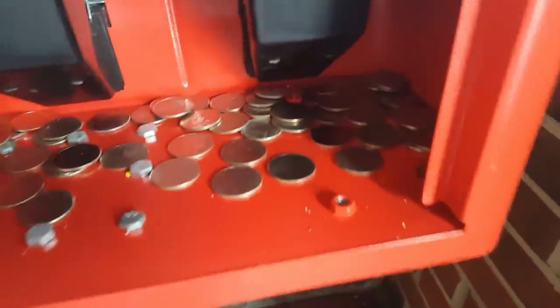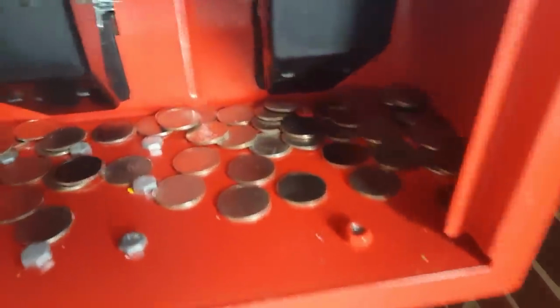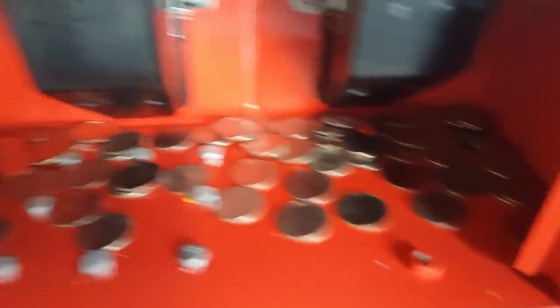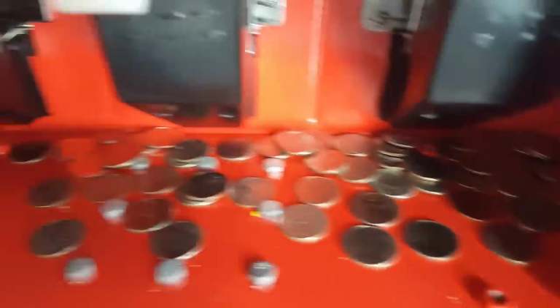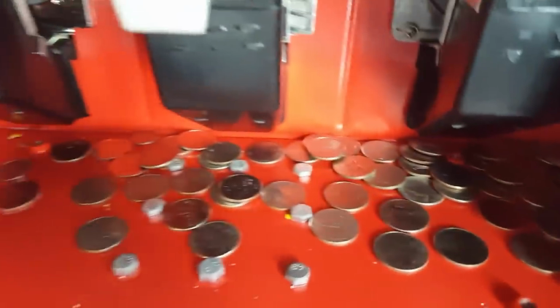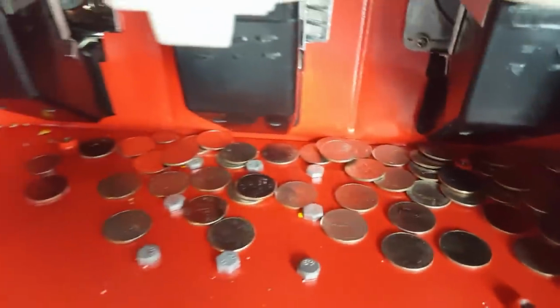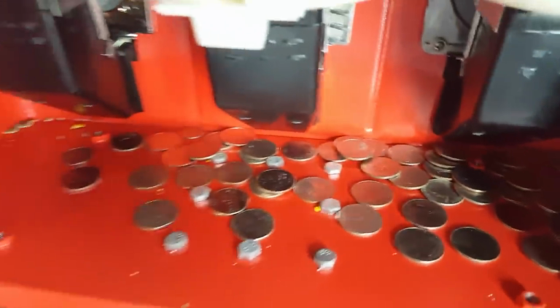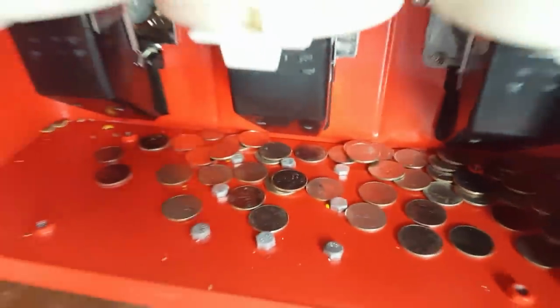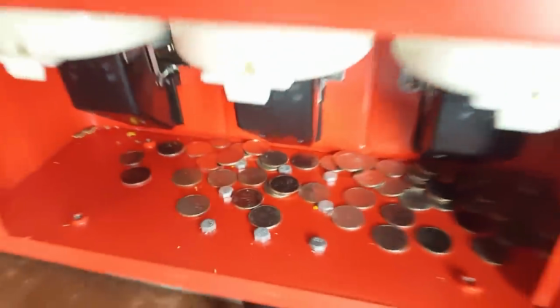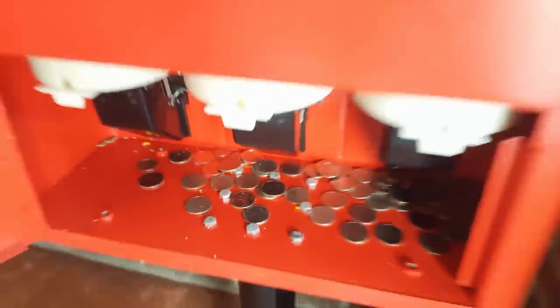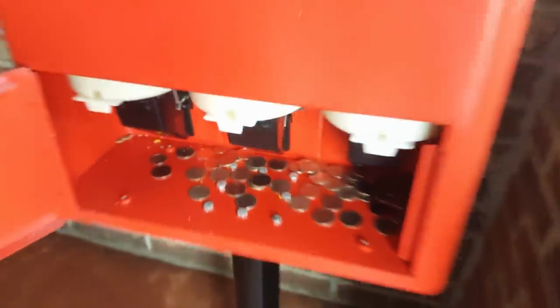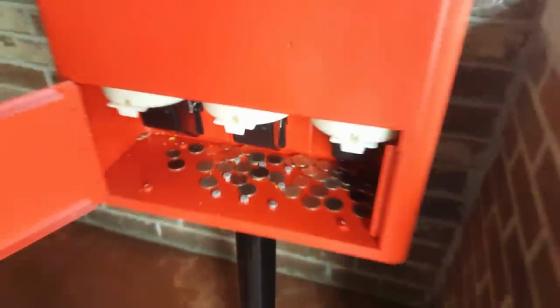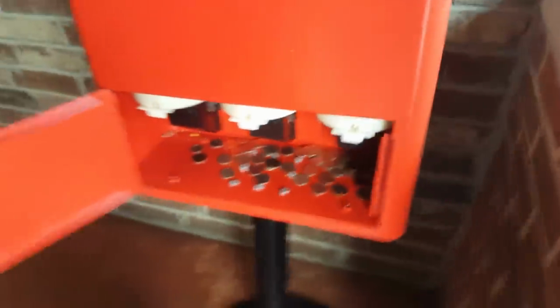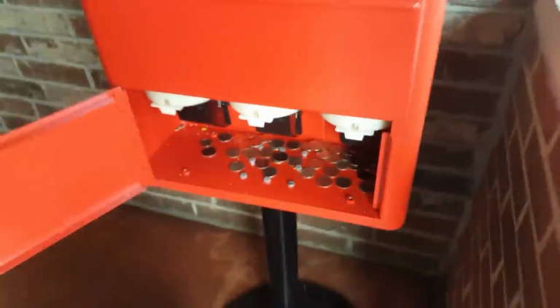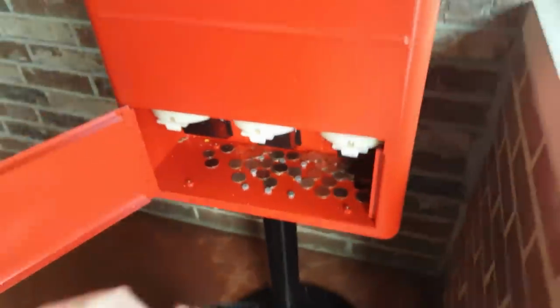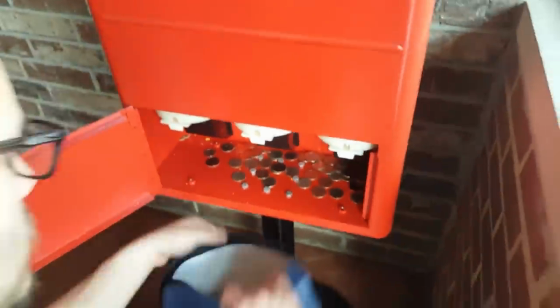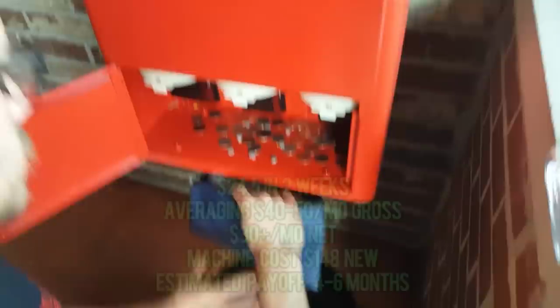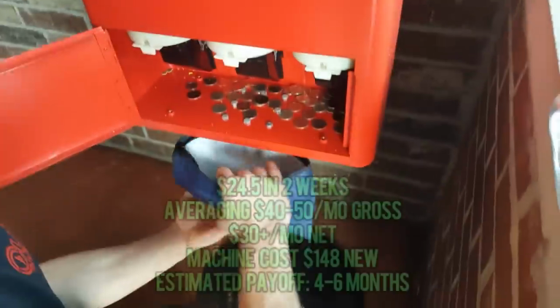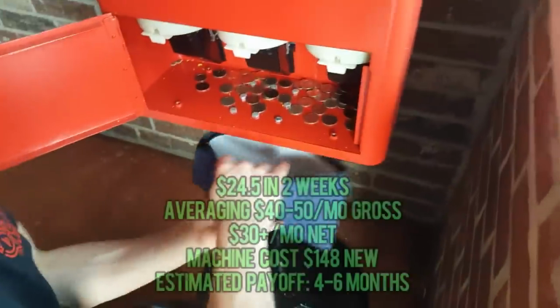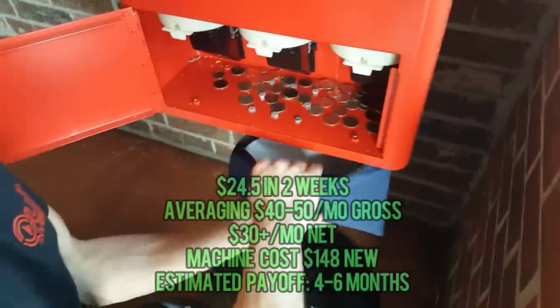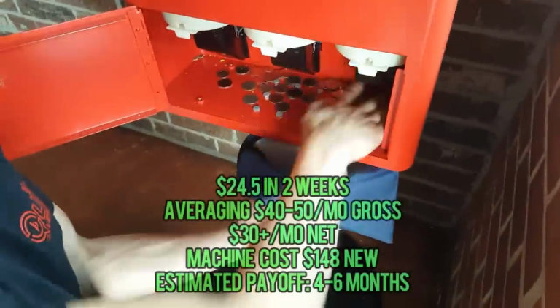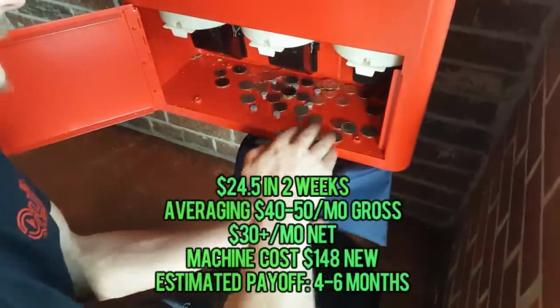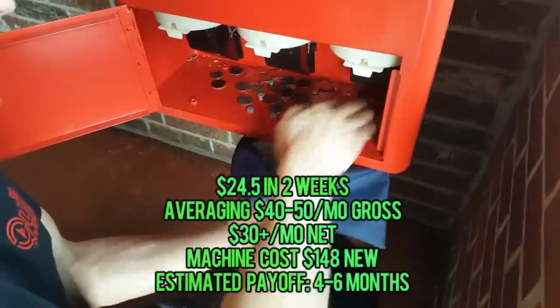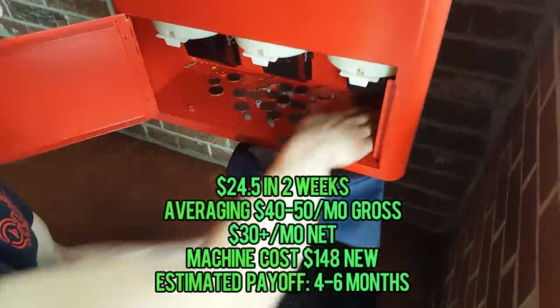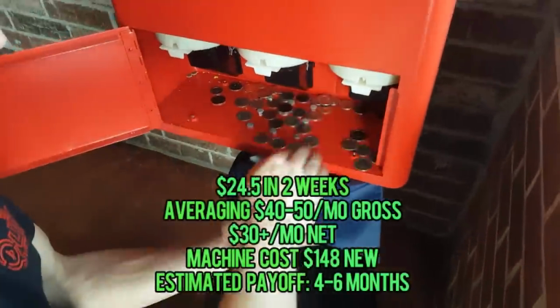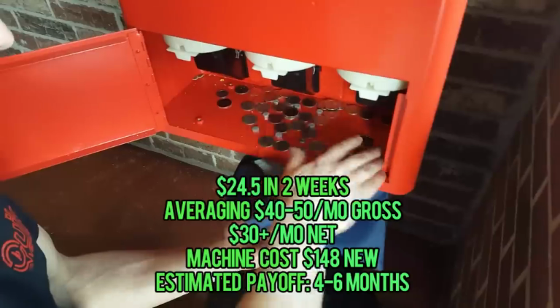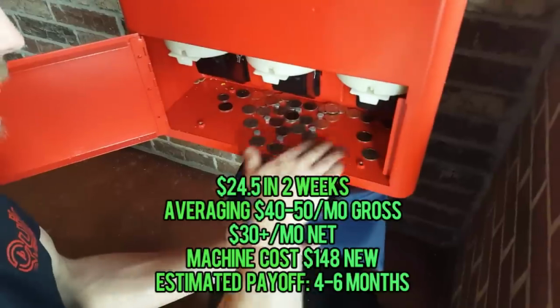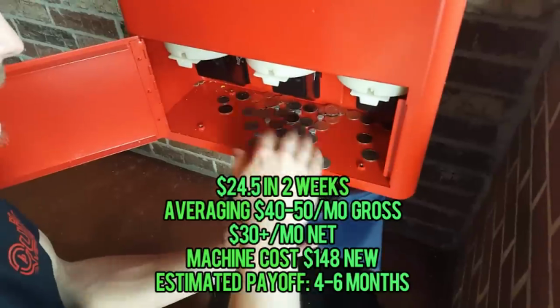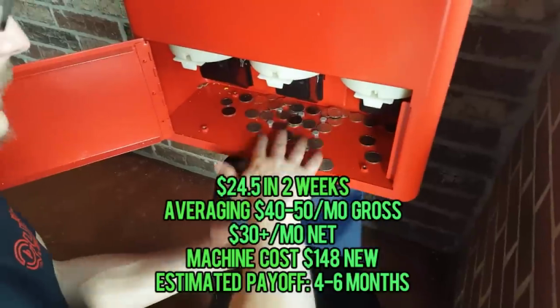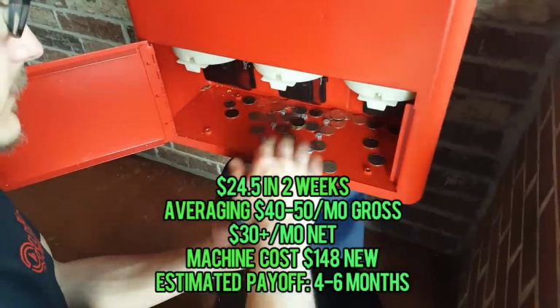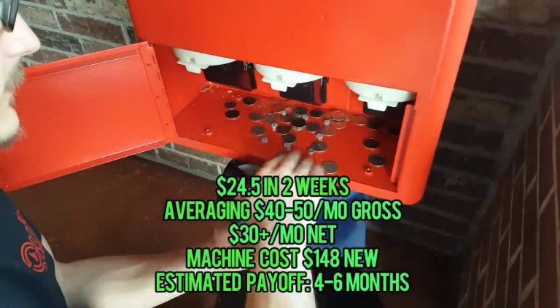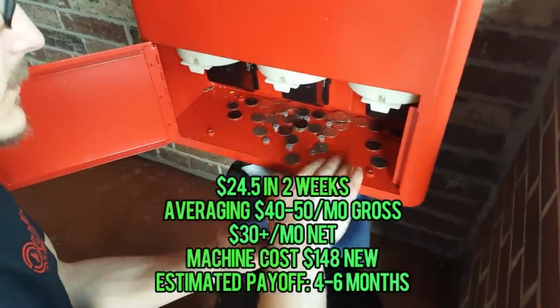That is a nice pull, guys — we are looking at $24.50, and that's in two weeks.